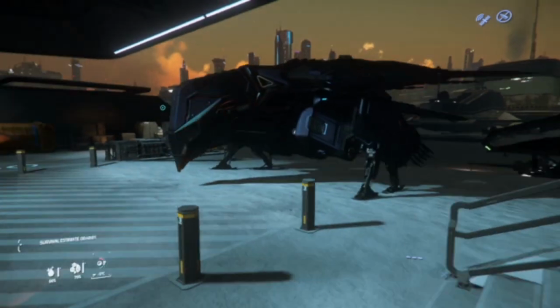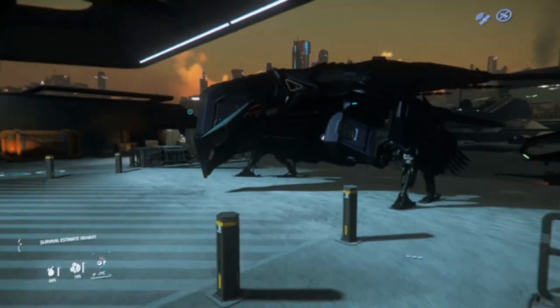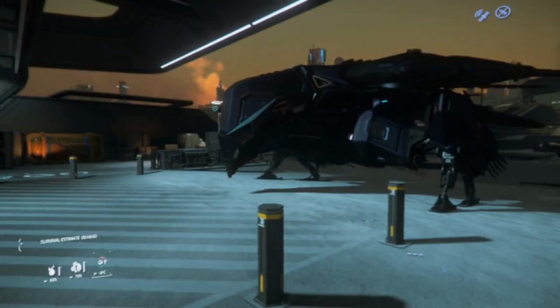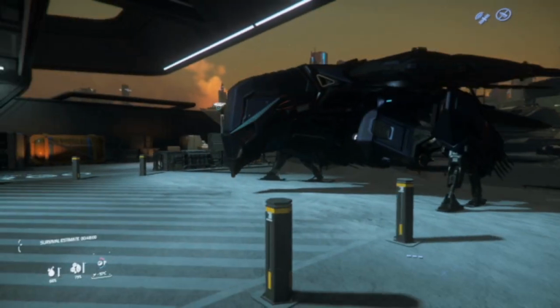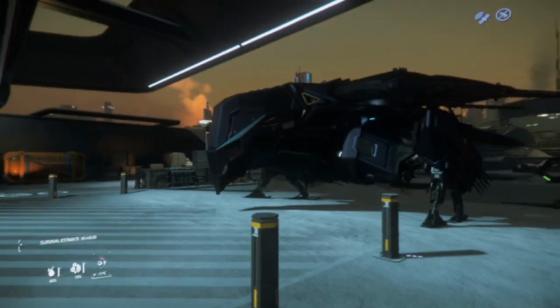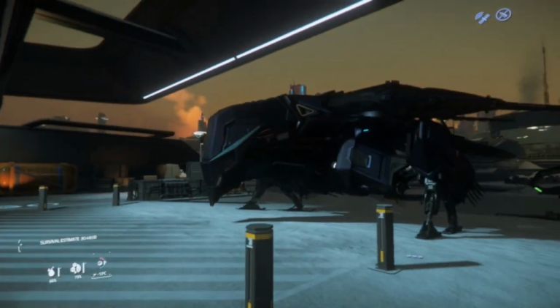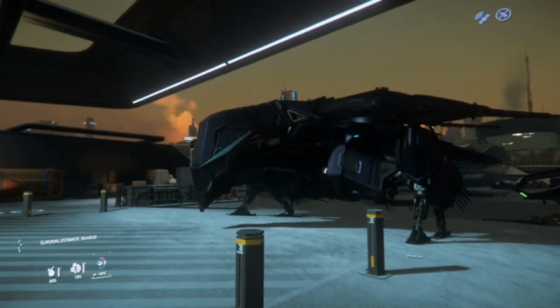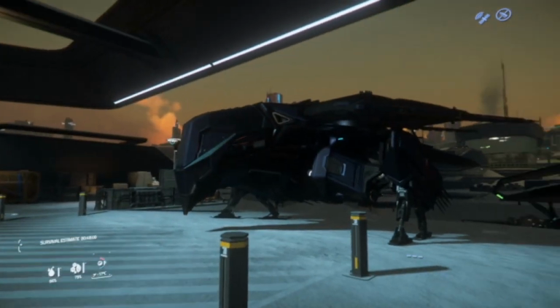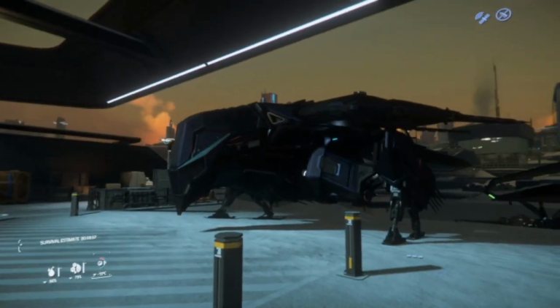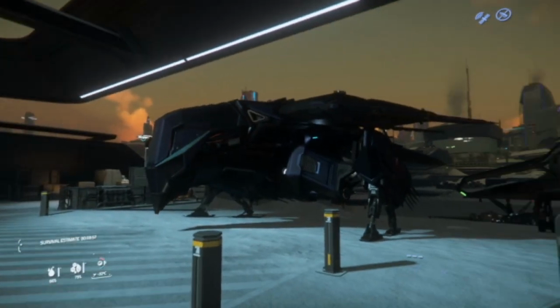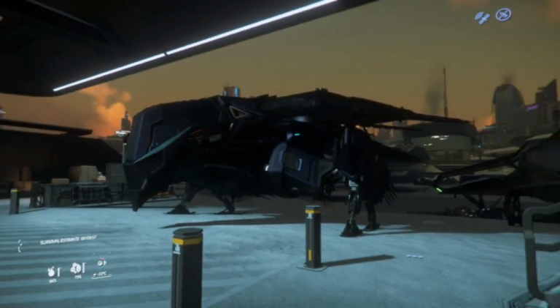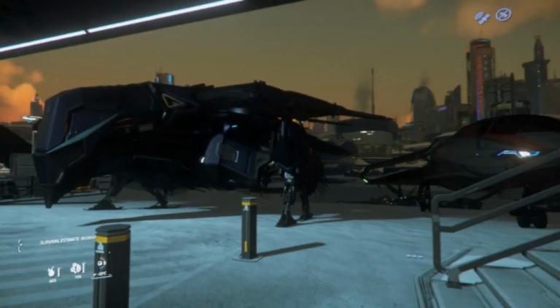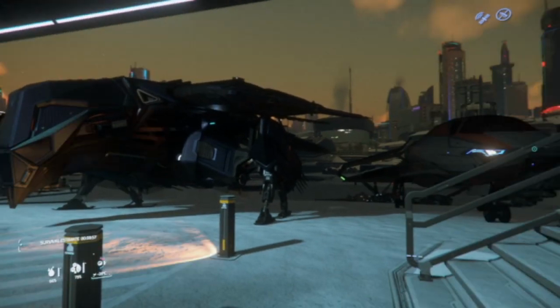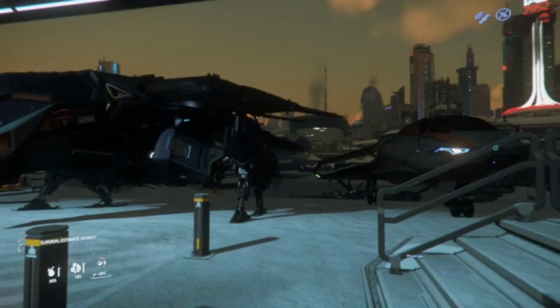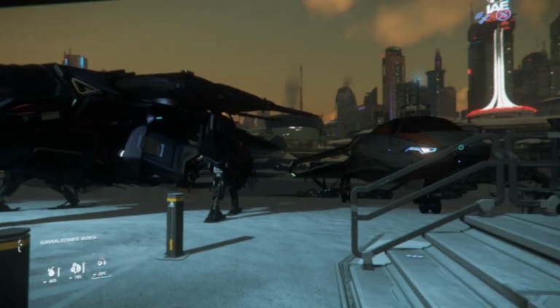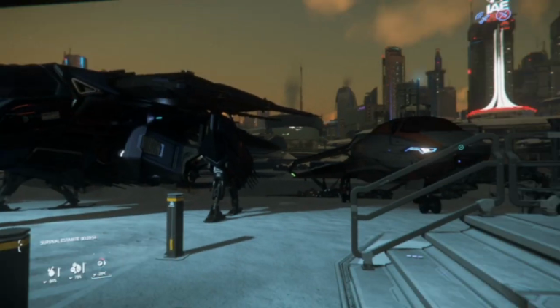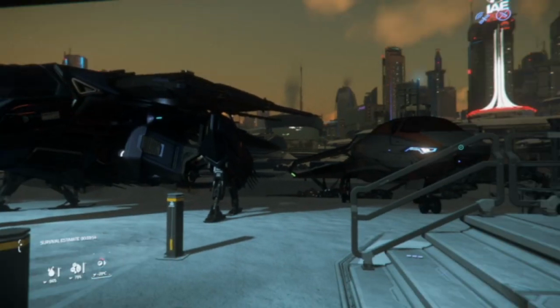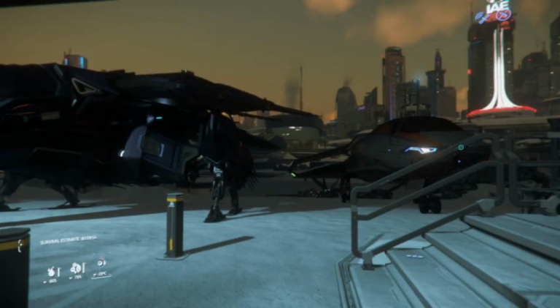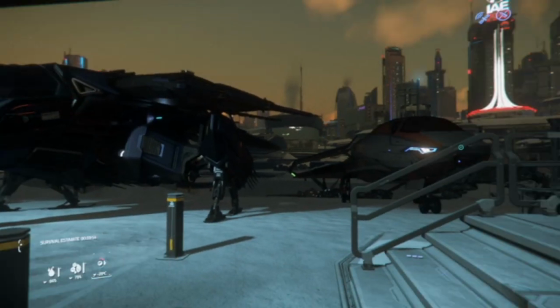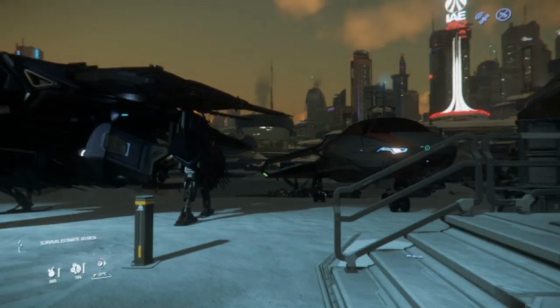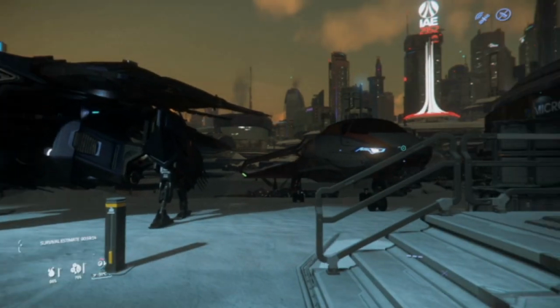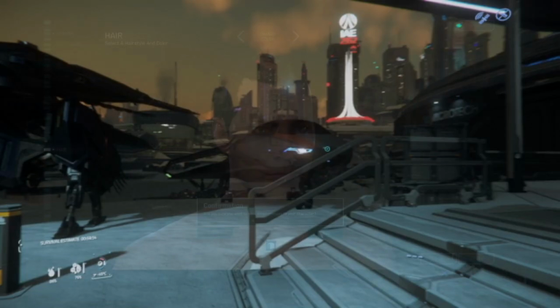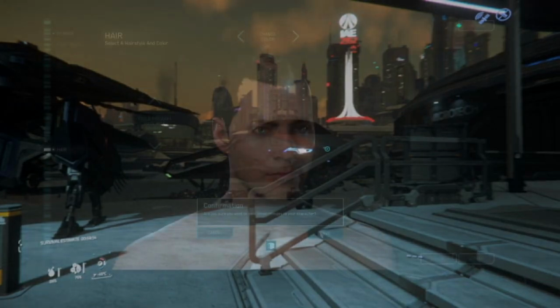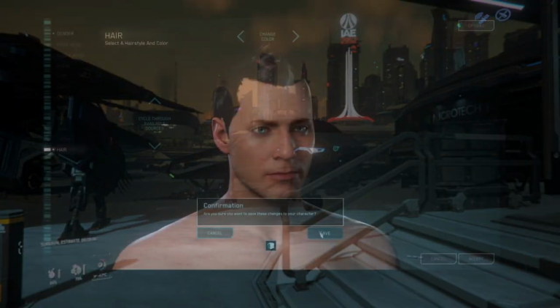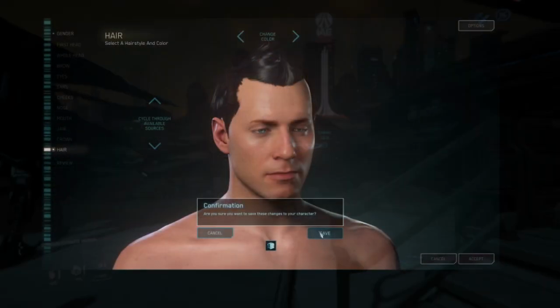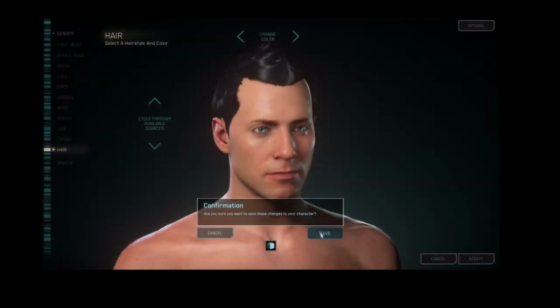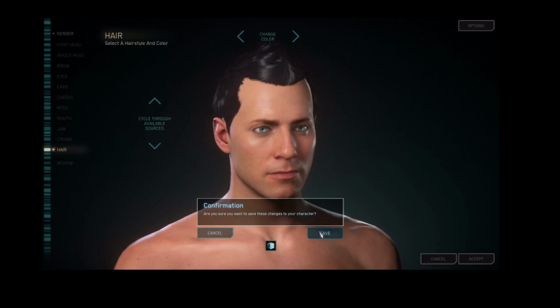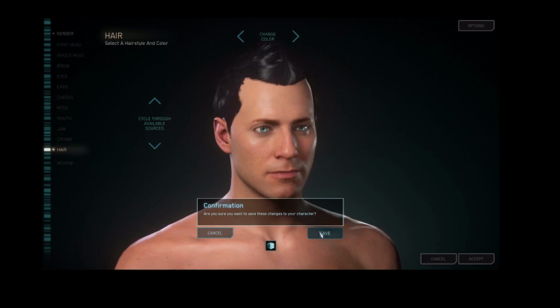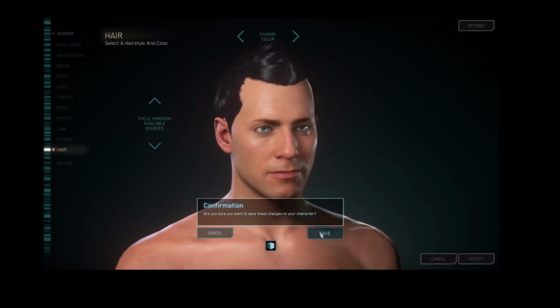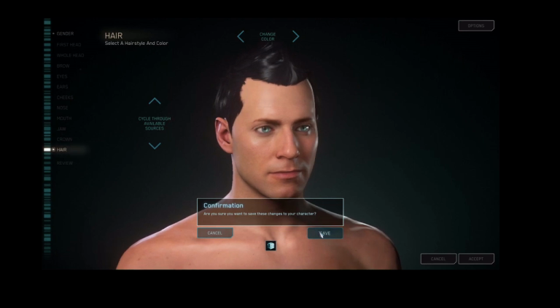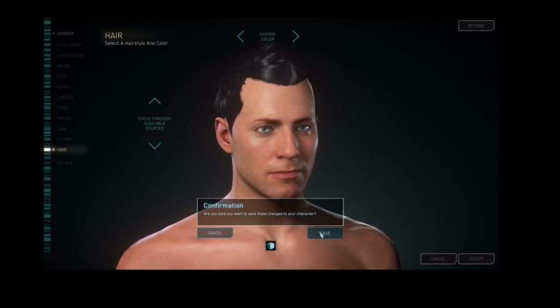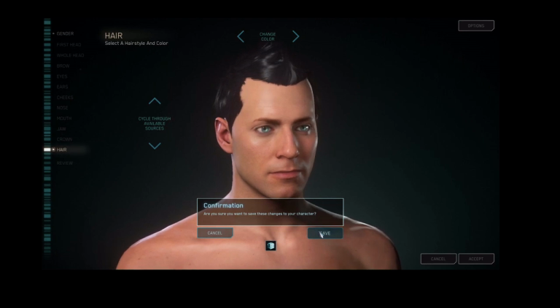So, you've joined the Free Fly event in Star Citizen, but you want to know where the expo hall is to get some free ships to try out.